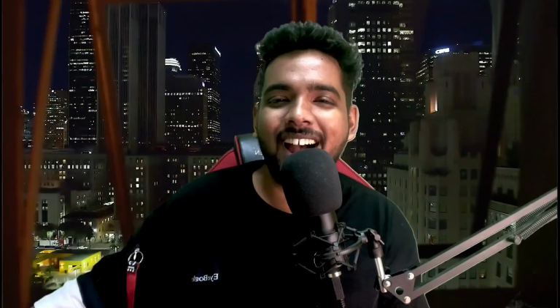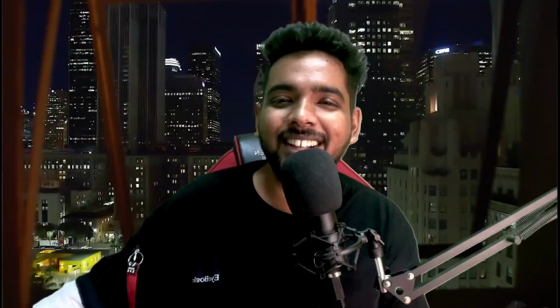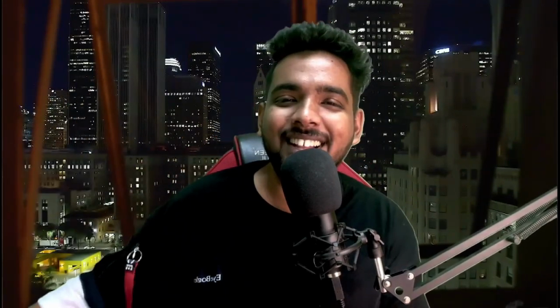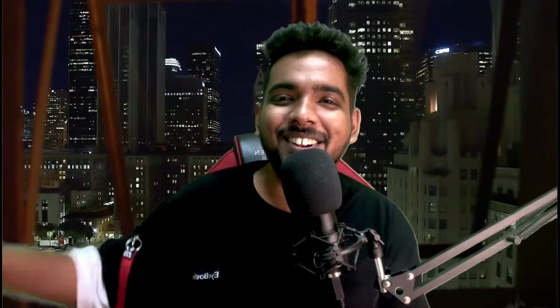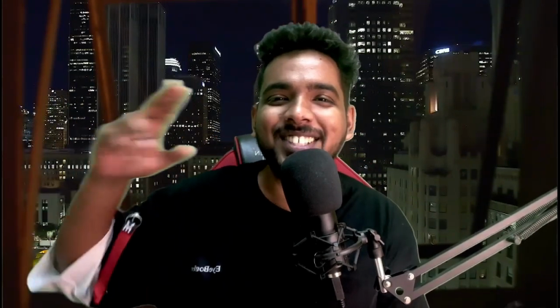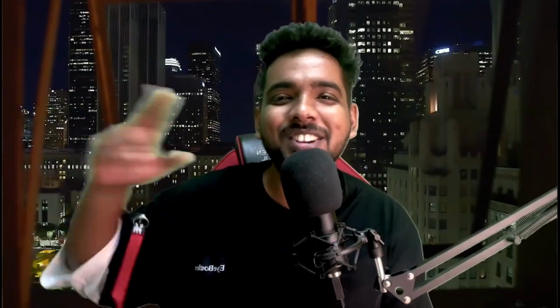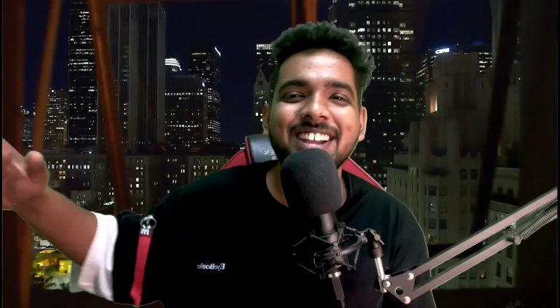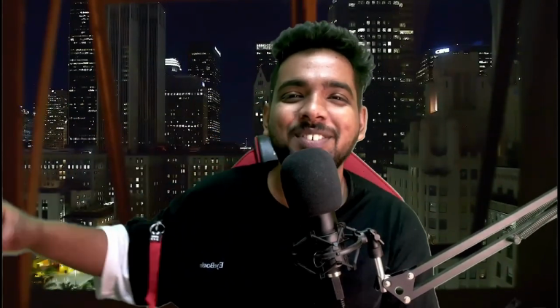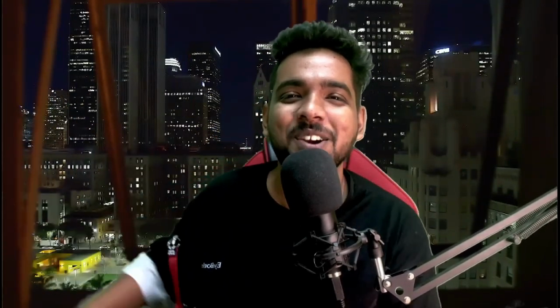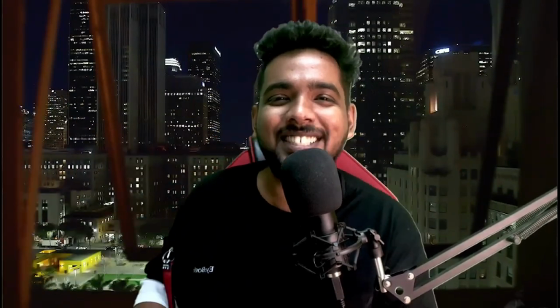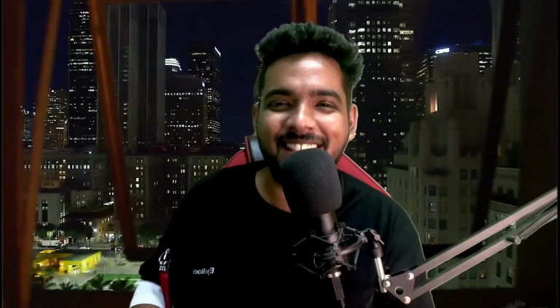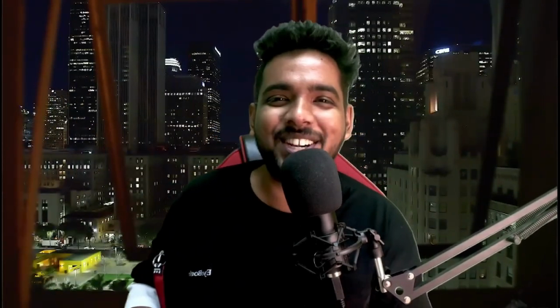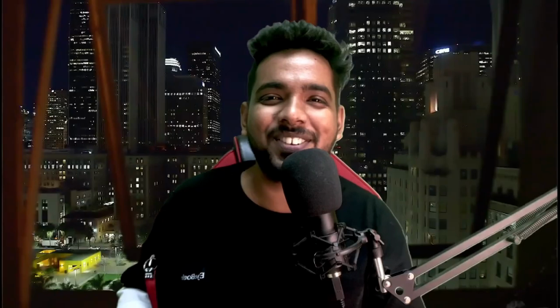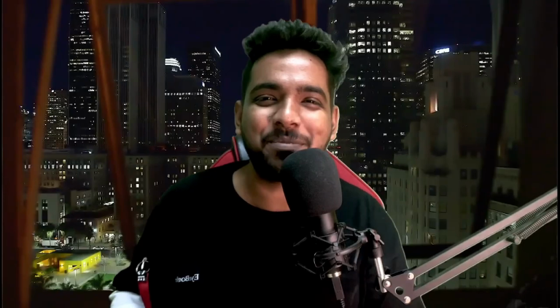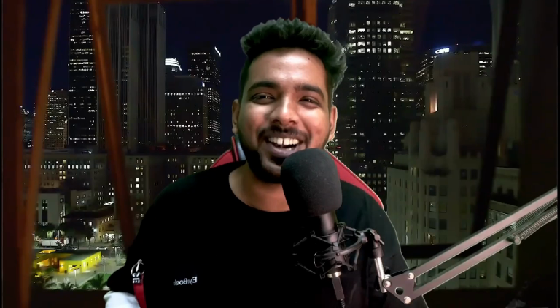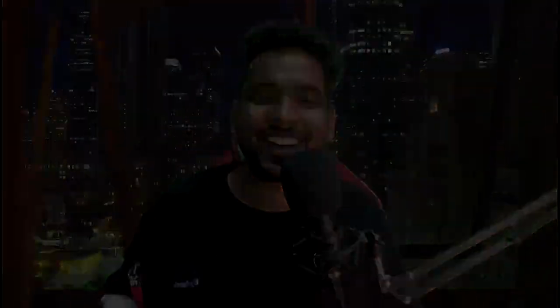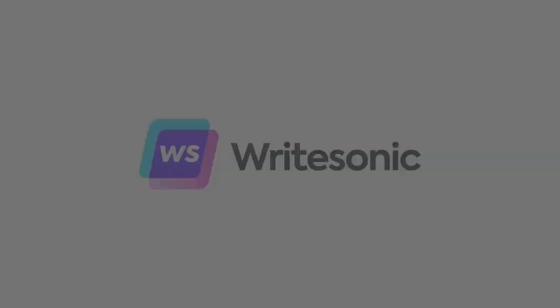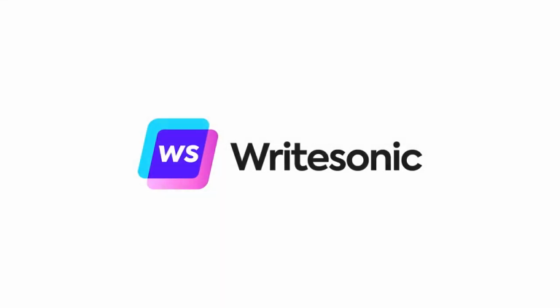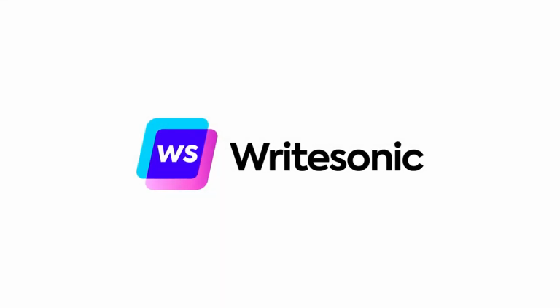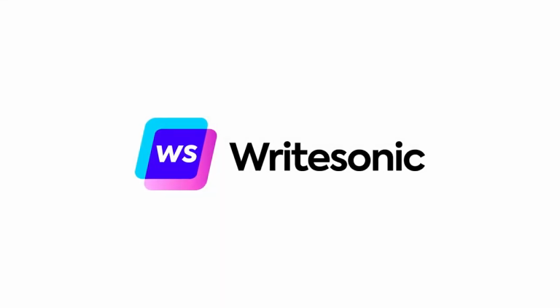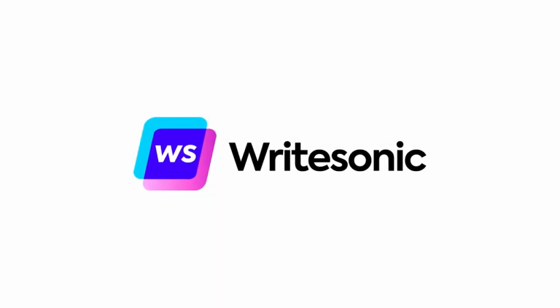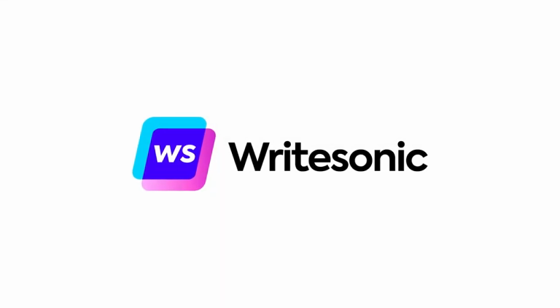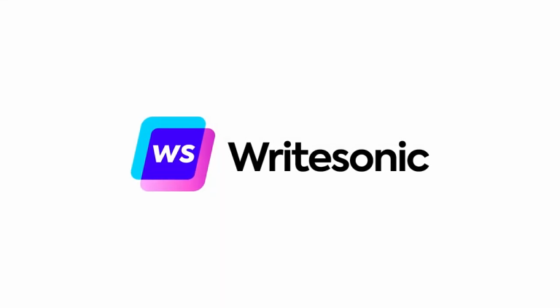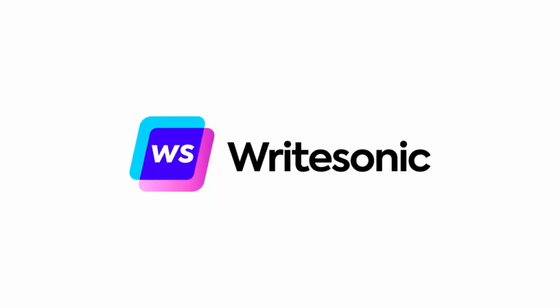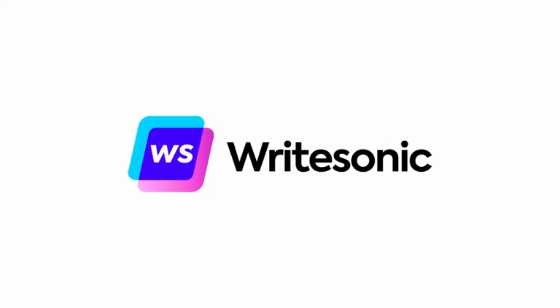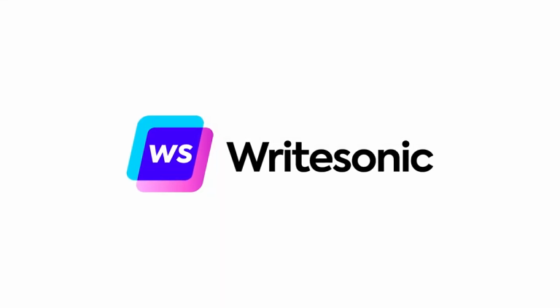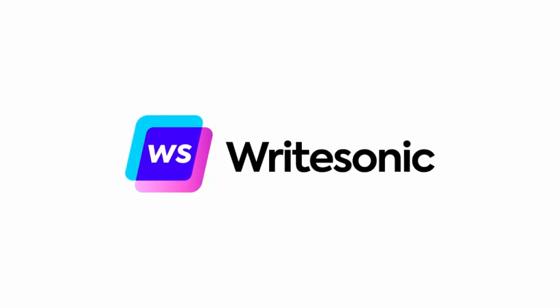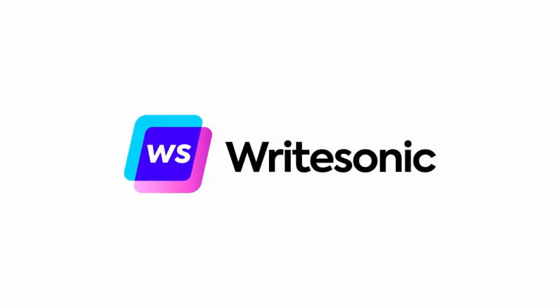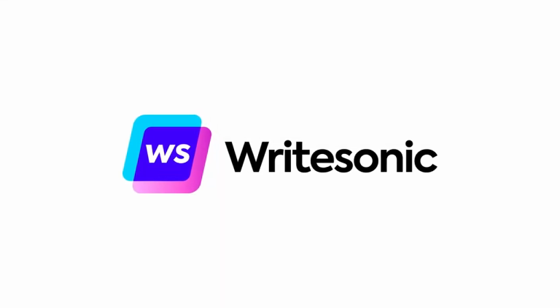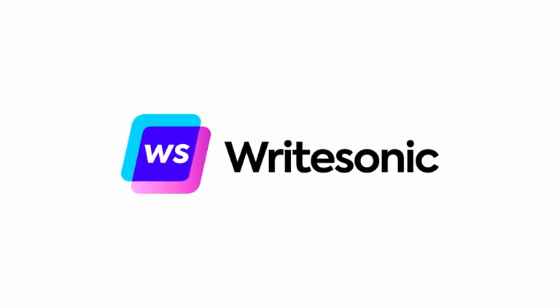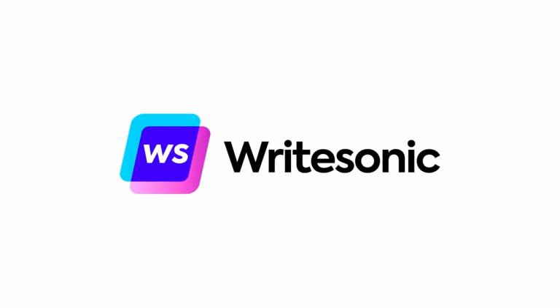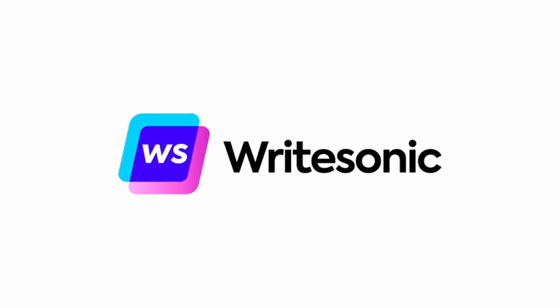Until then, I'll see you in the next video. Stay creative. Keep writing. Writesonic — helping you become a better writer.